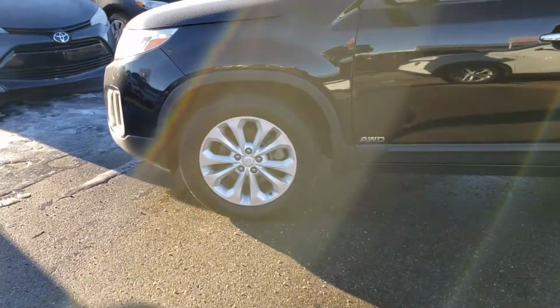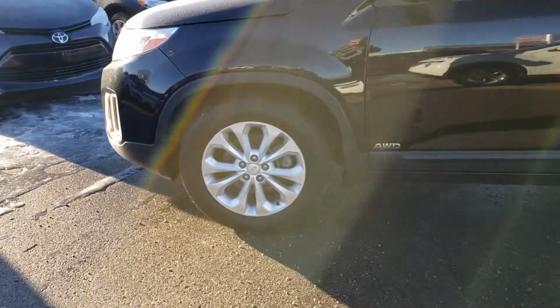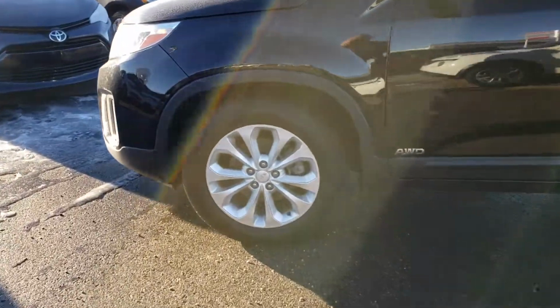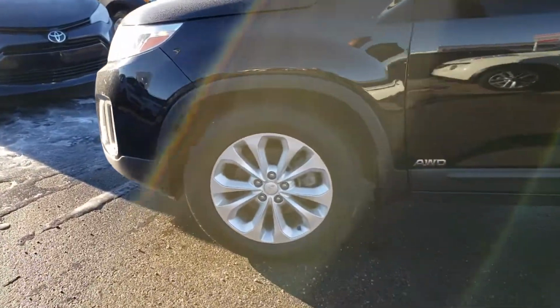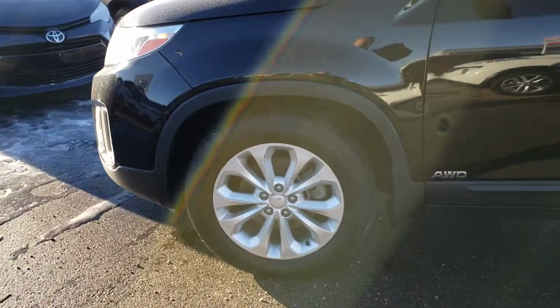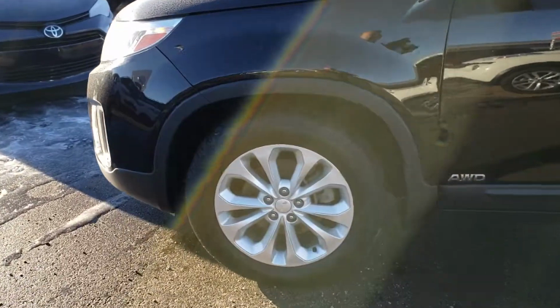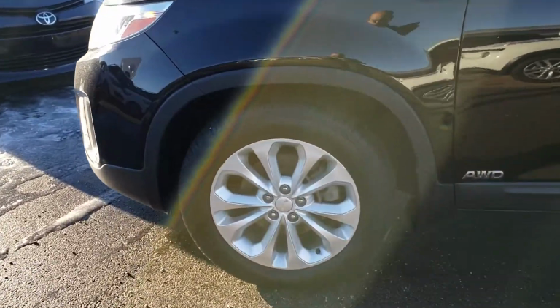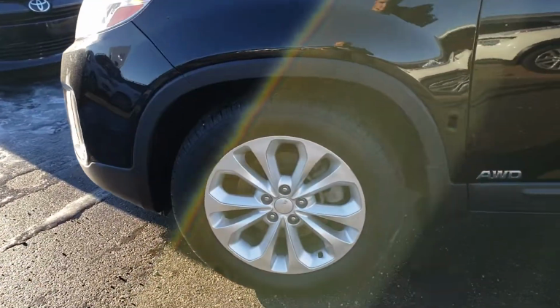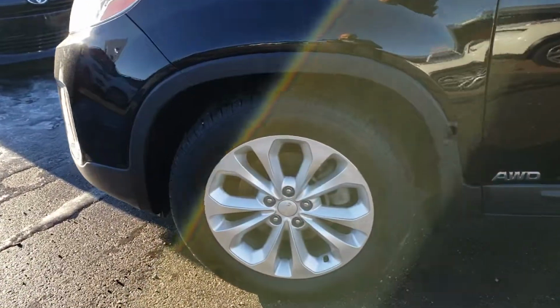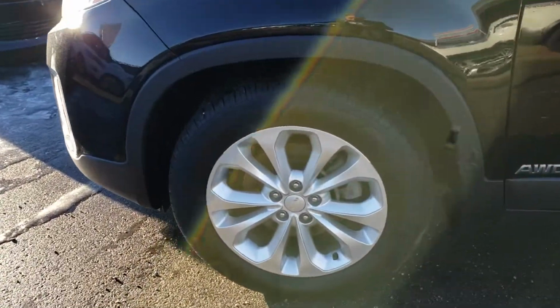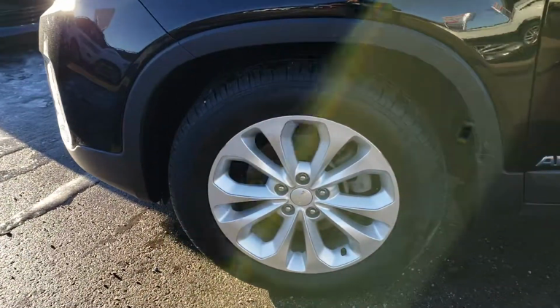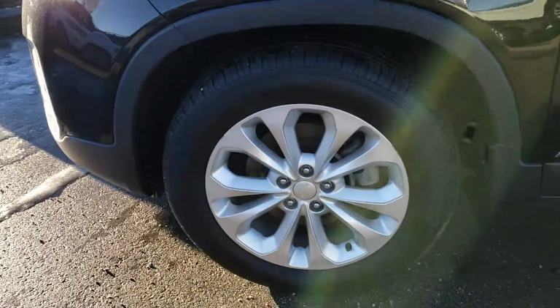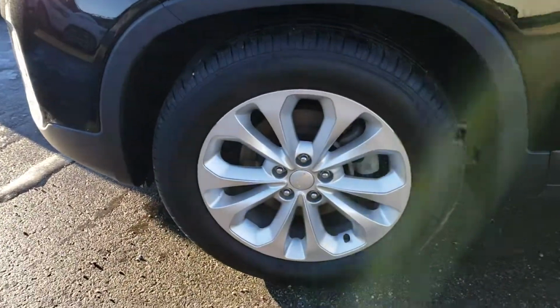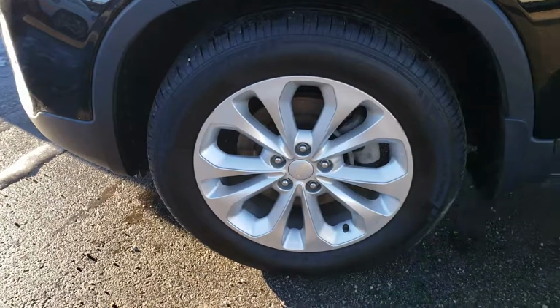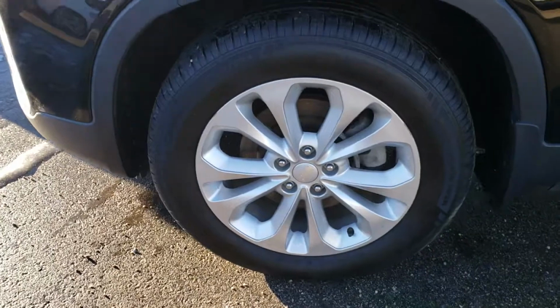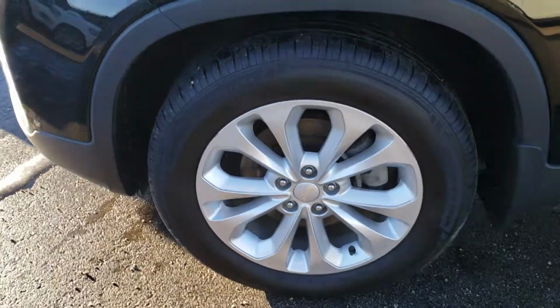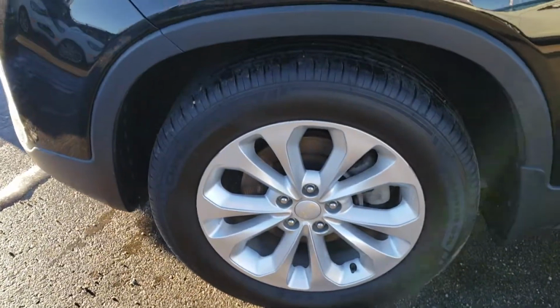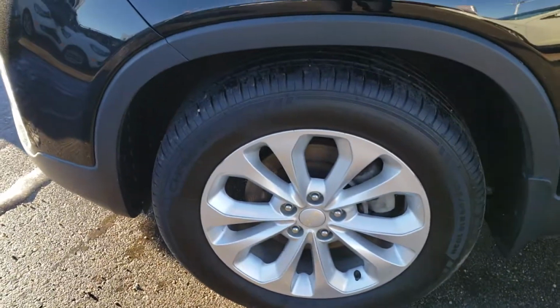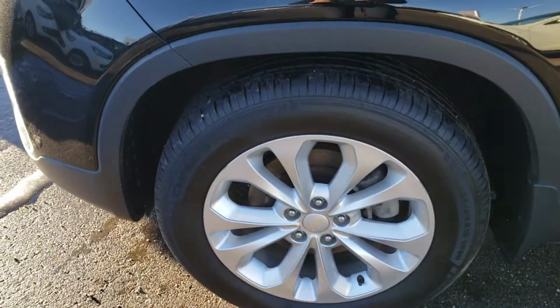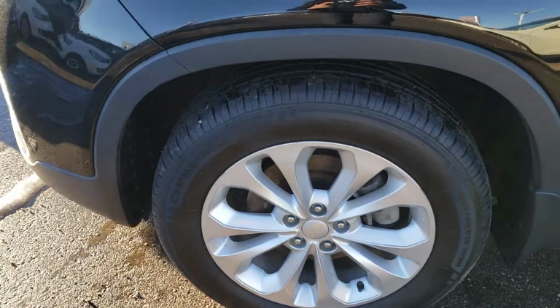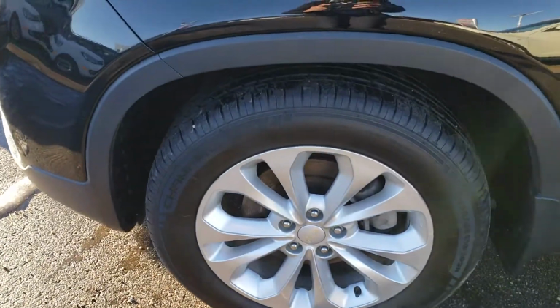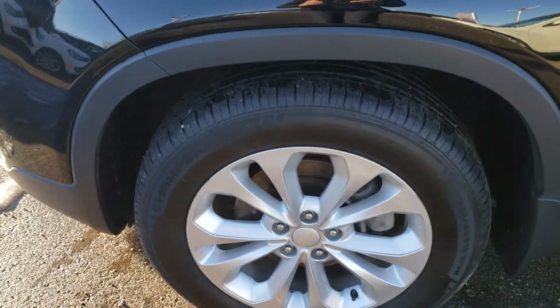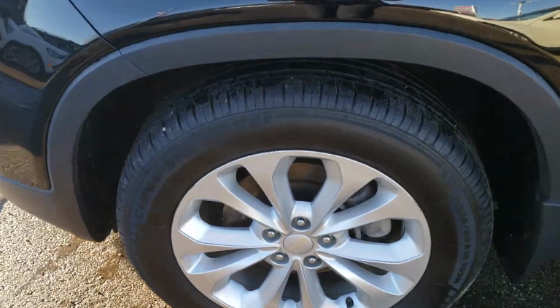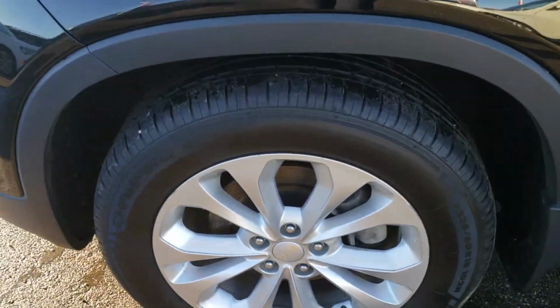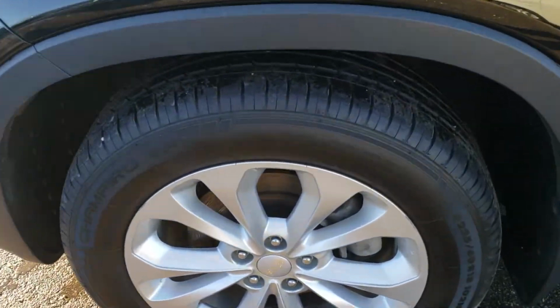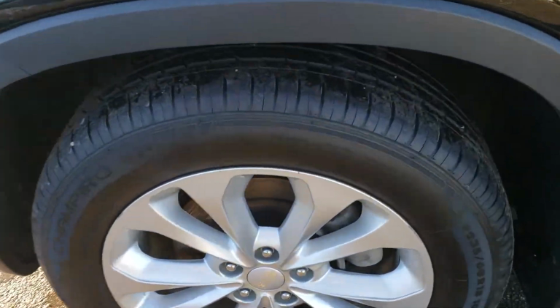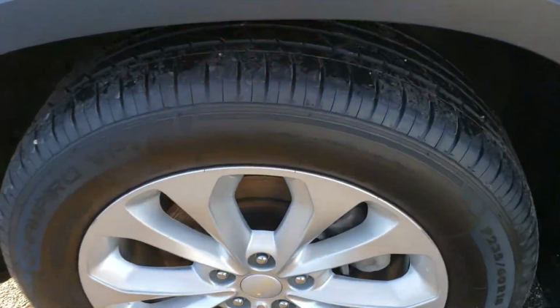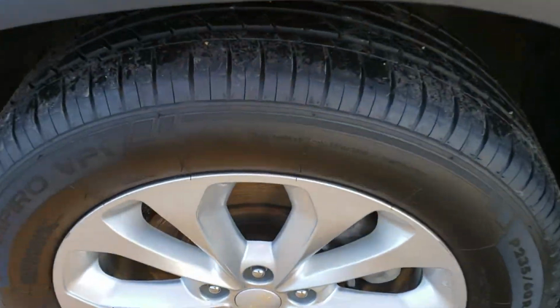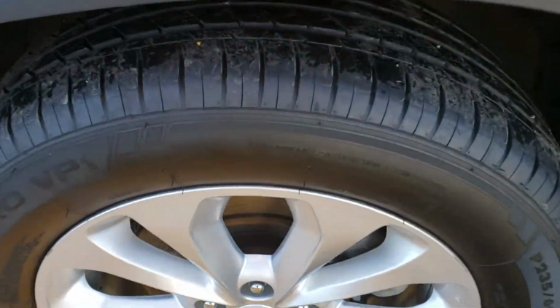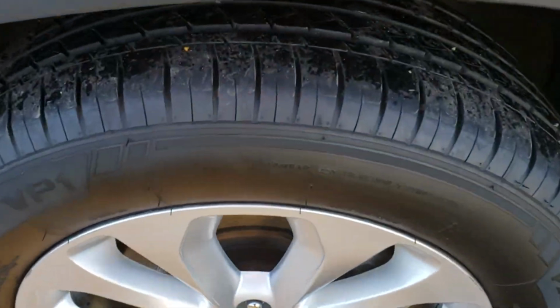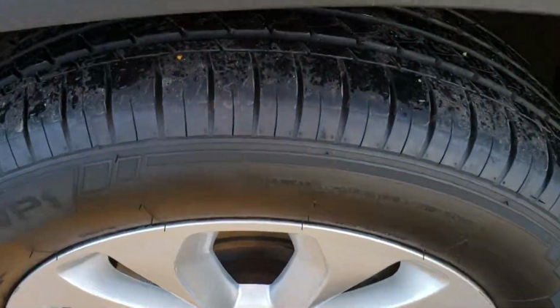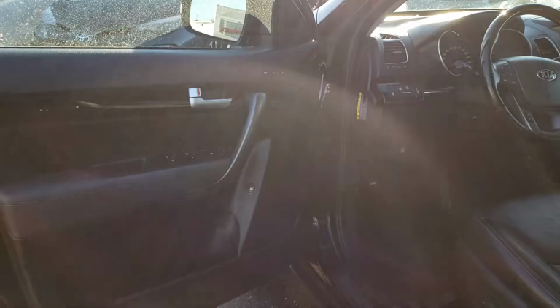So this one does have nicer rims. Tires are in really good shape.